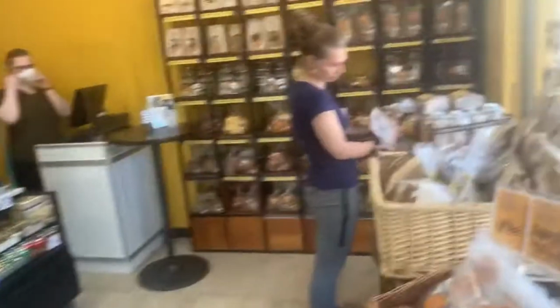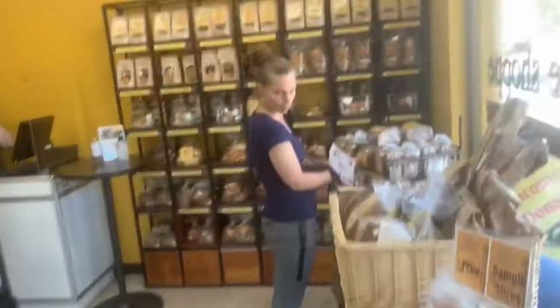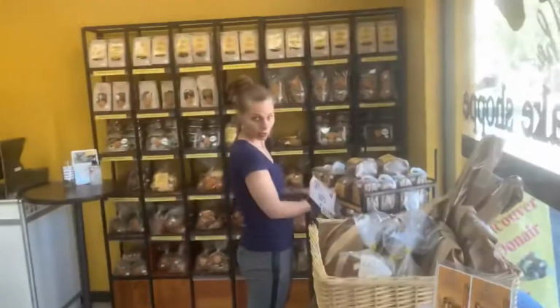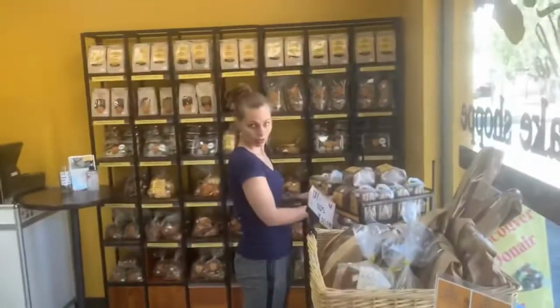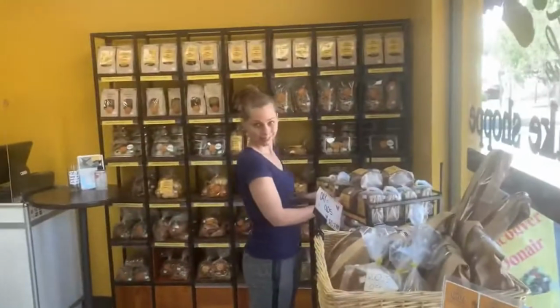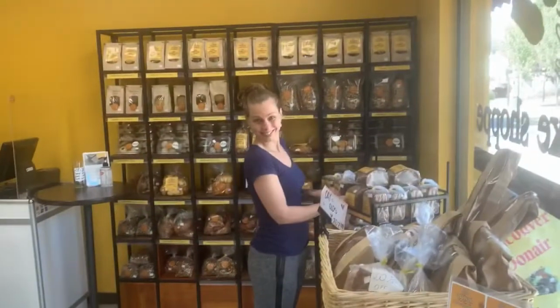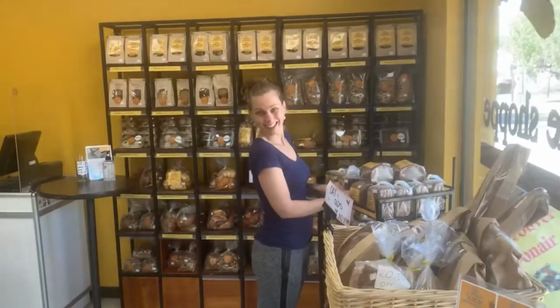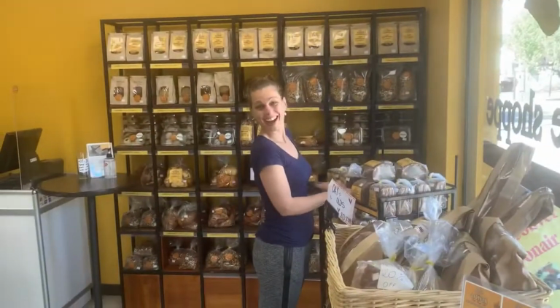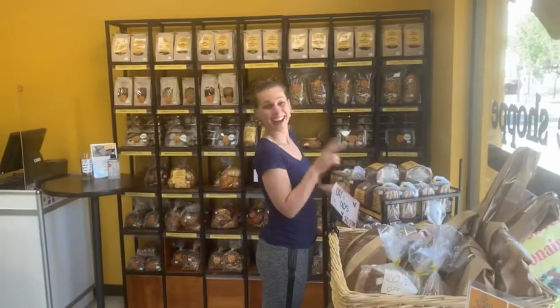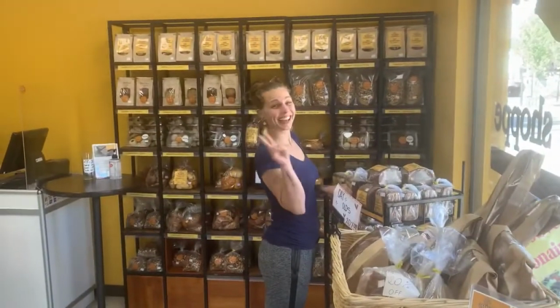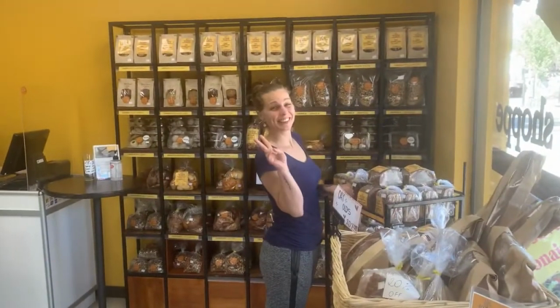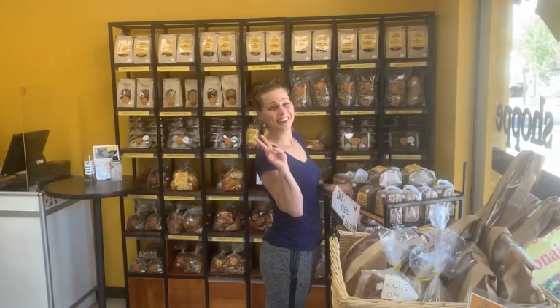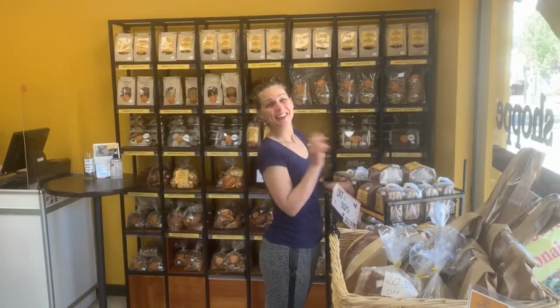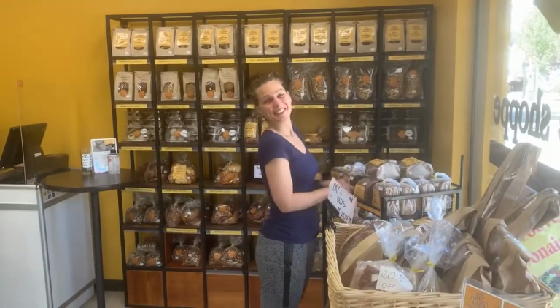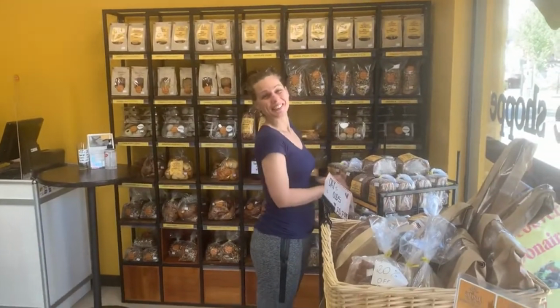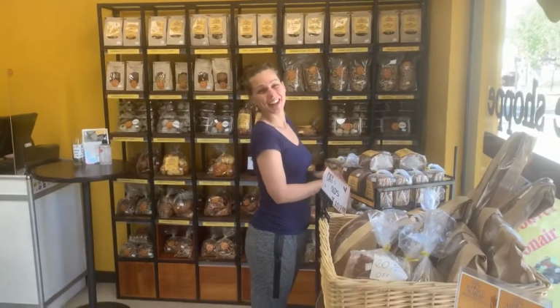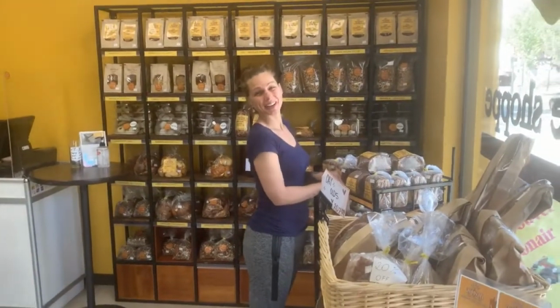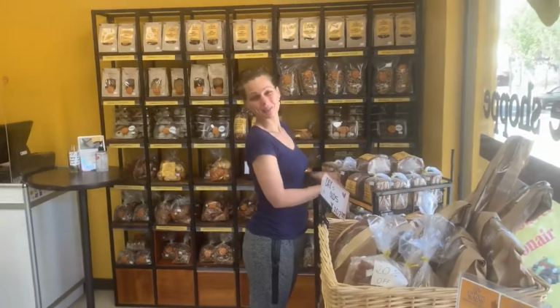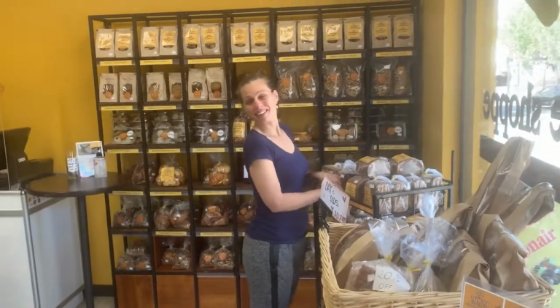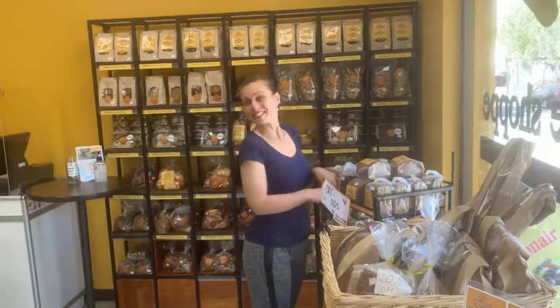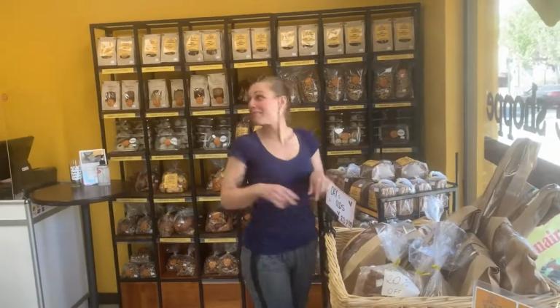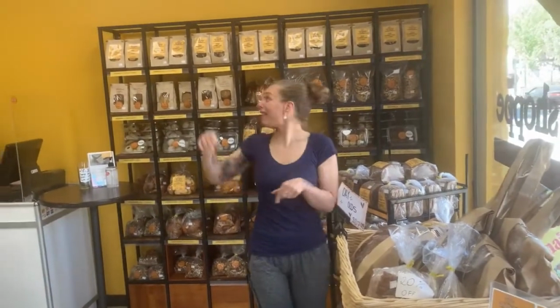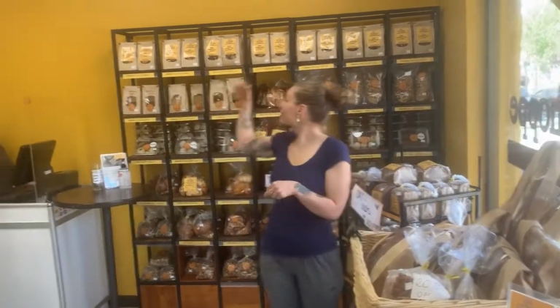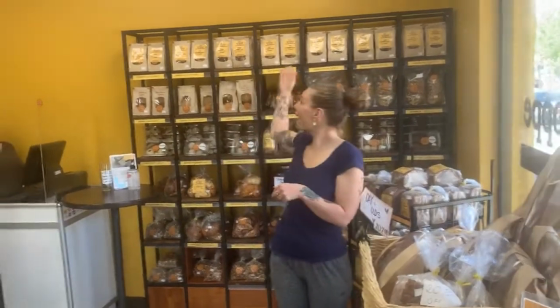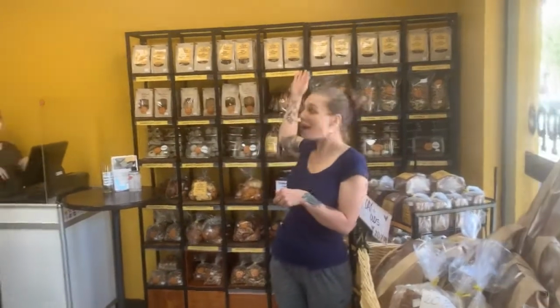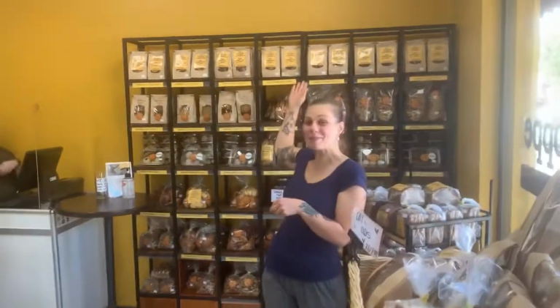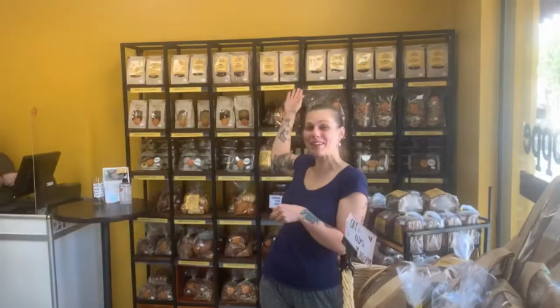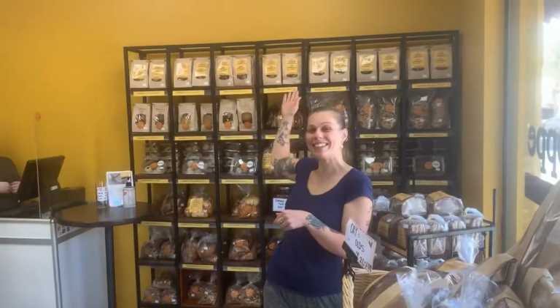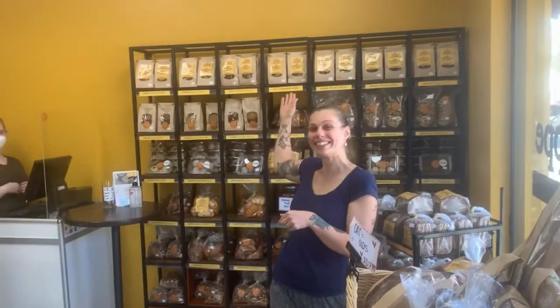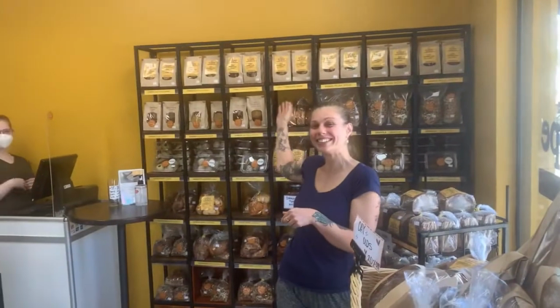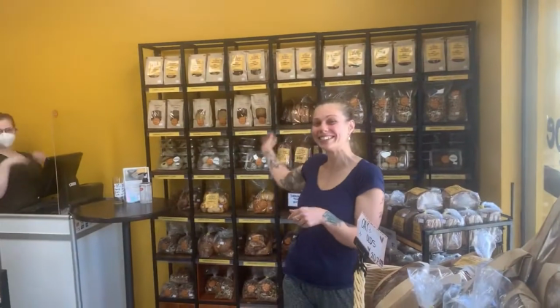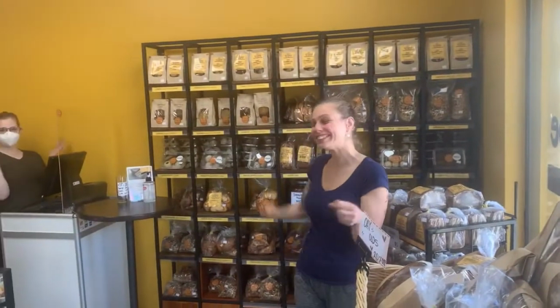Here we are. Hi, welcome to Artisan Bake Shop. Right on.